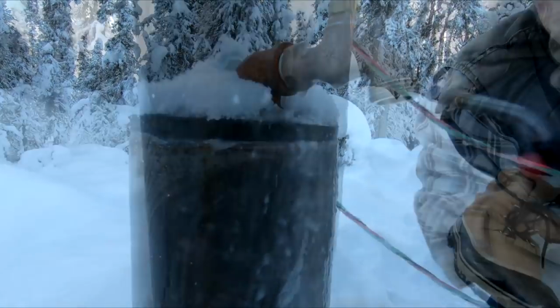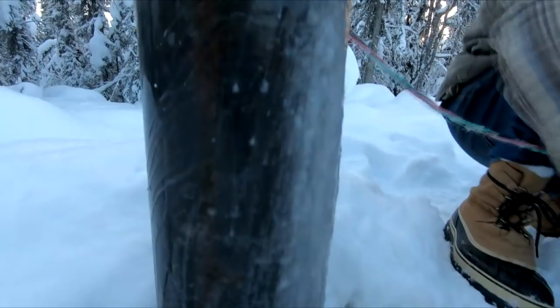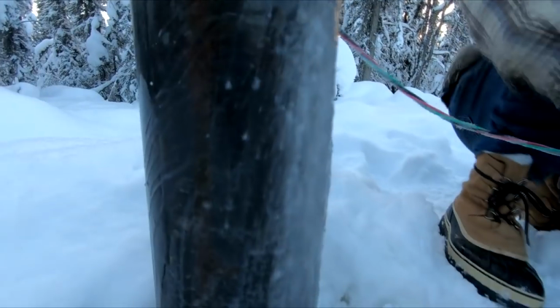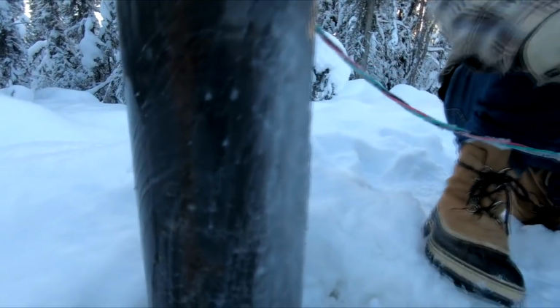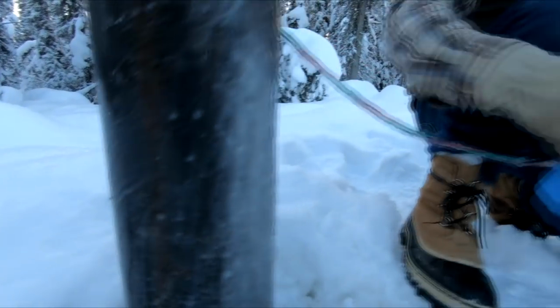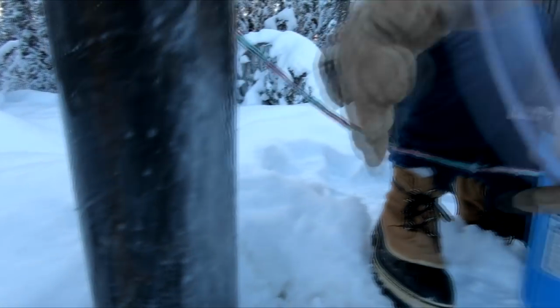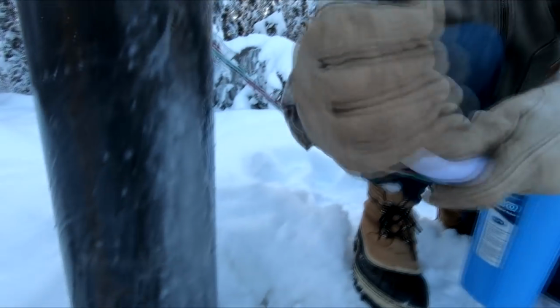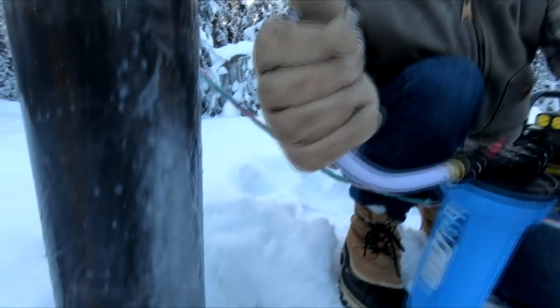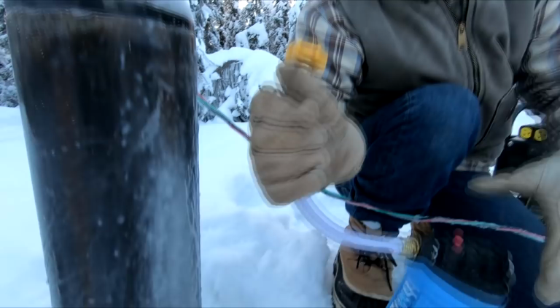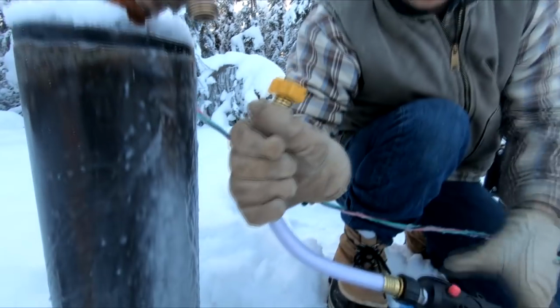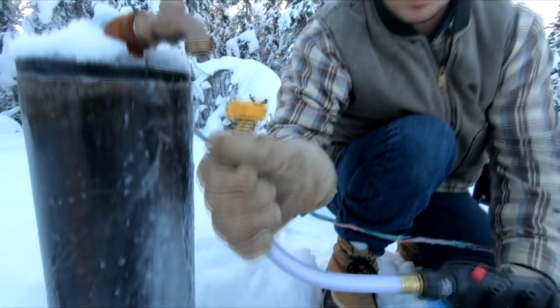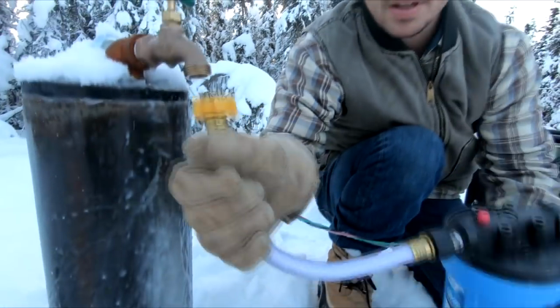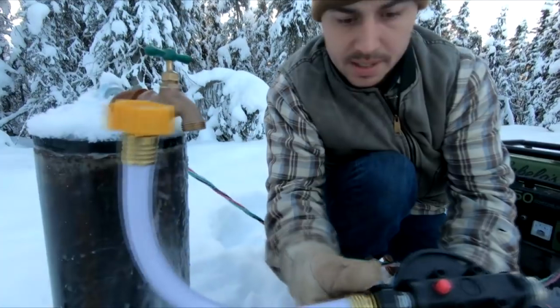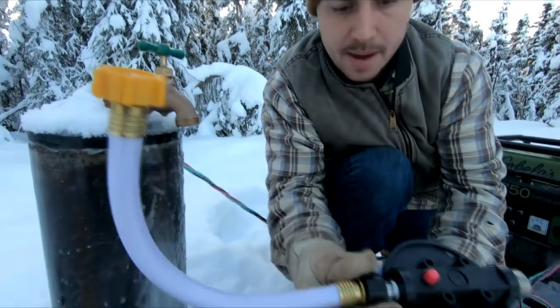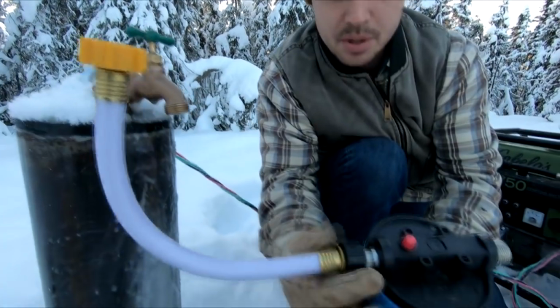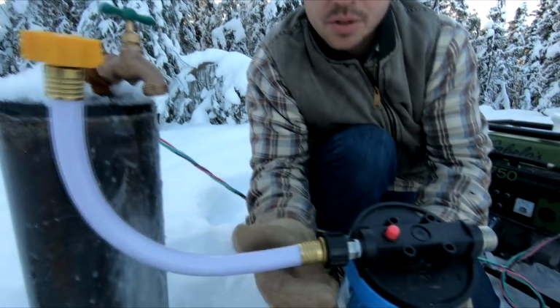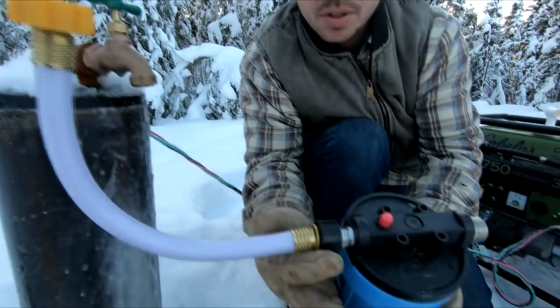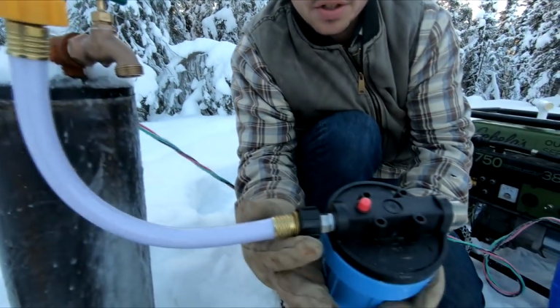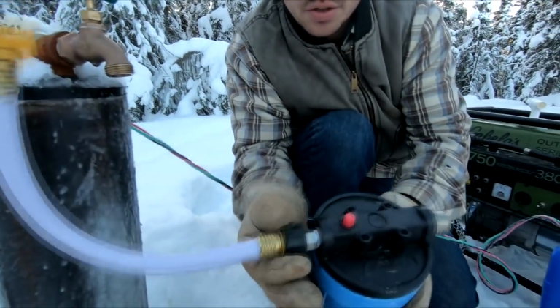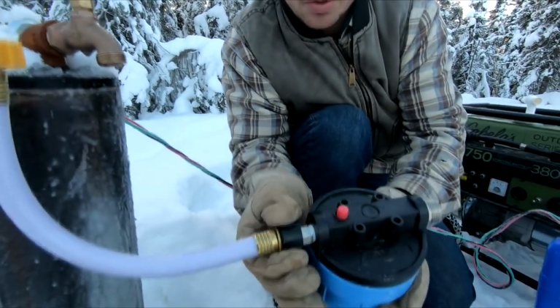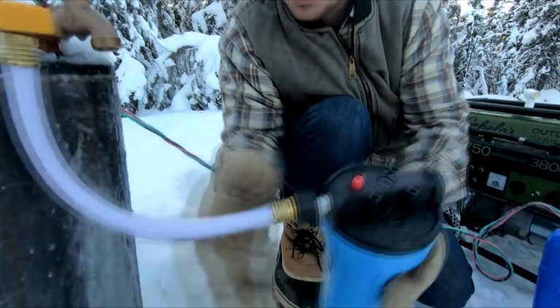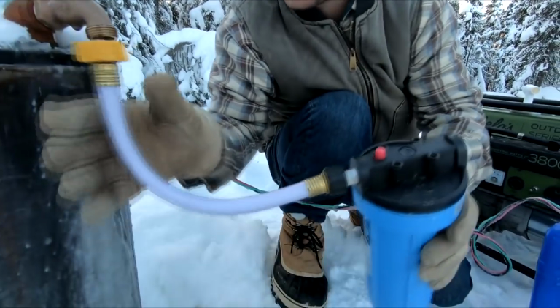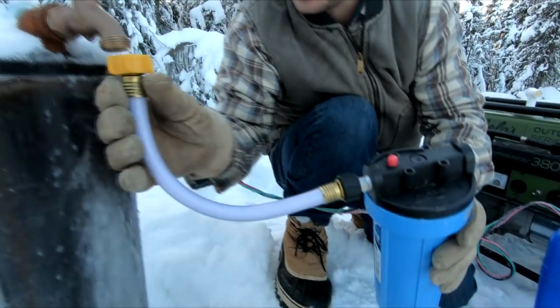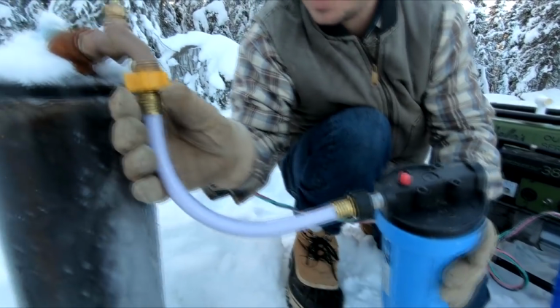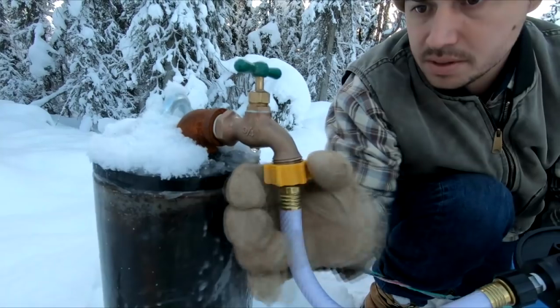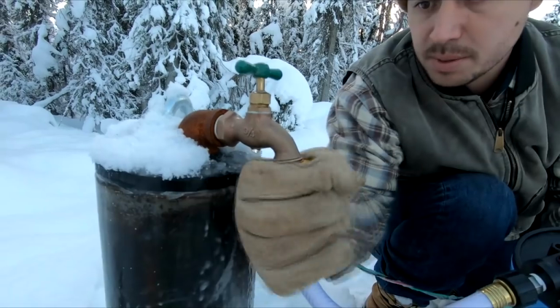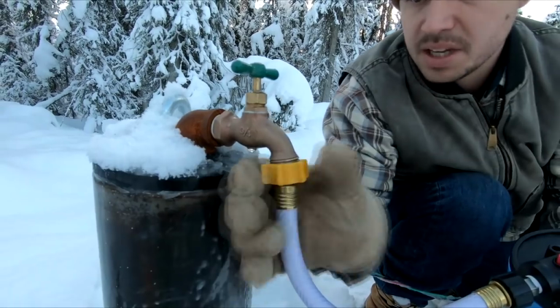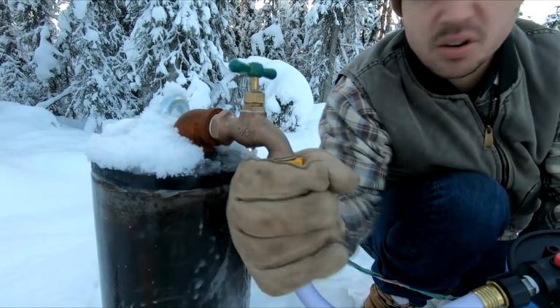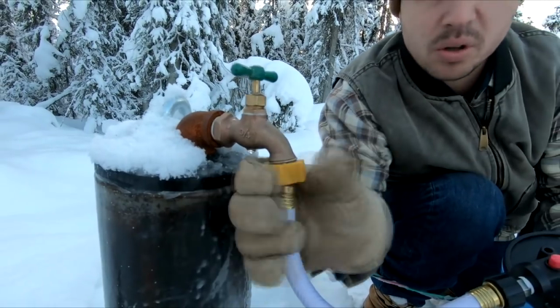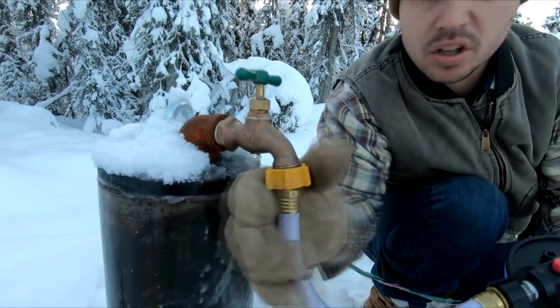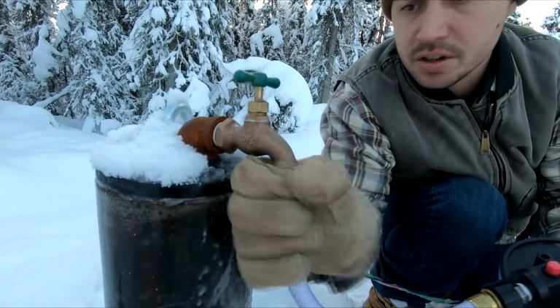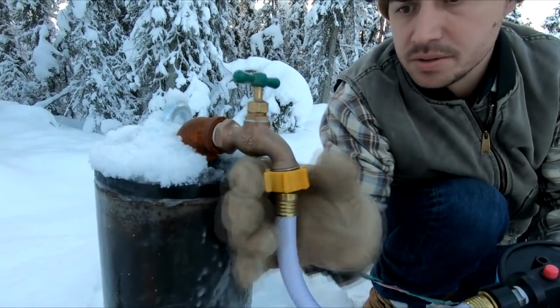Like I said, this comes with an adapter so it just screws right onto any spigot or garden hose.